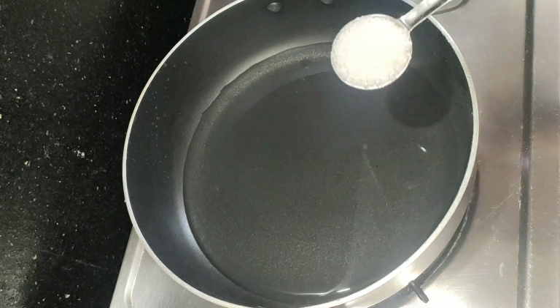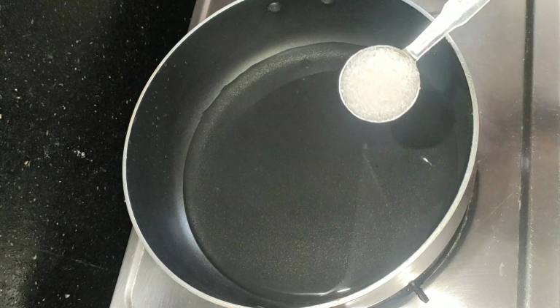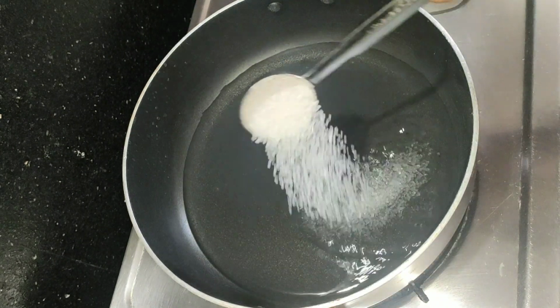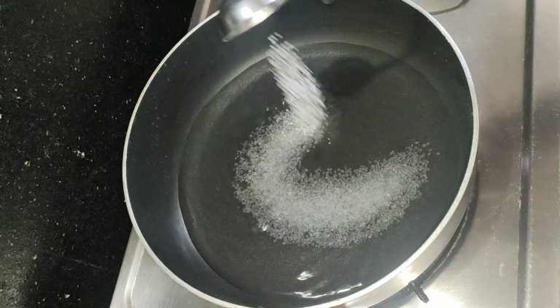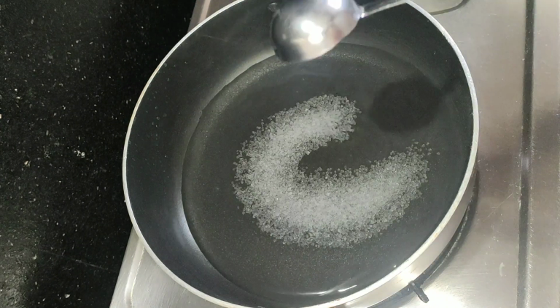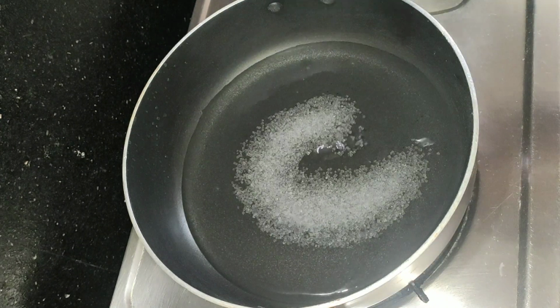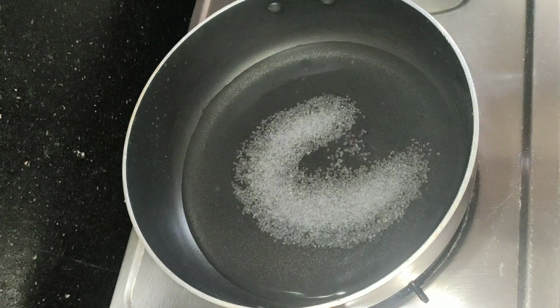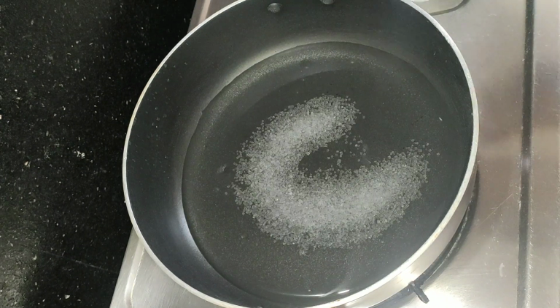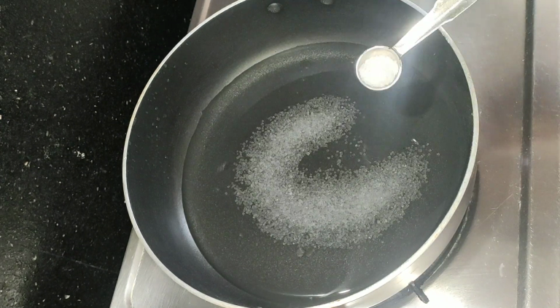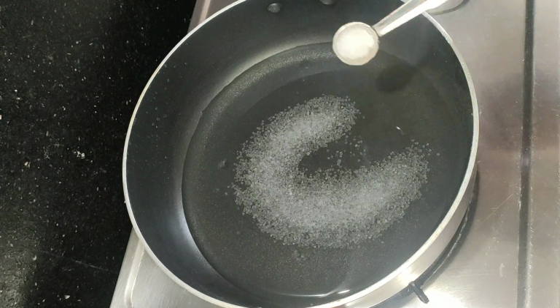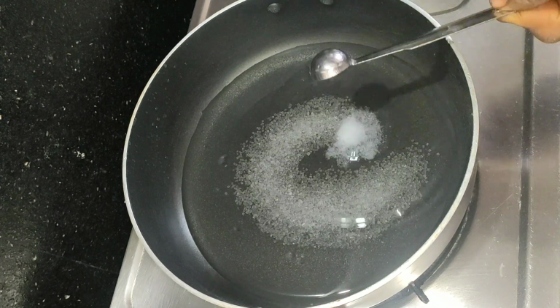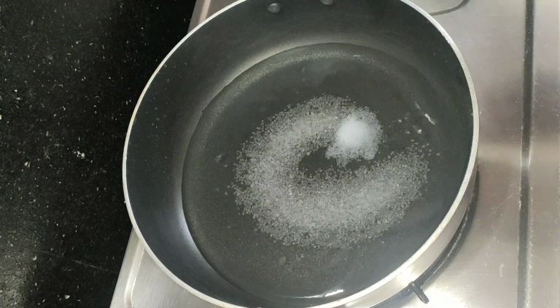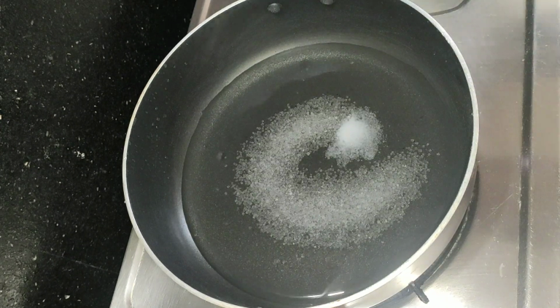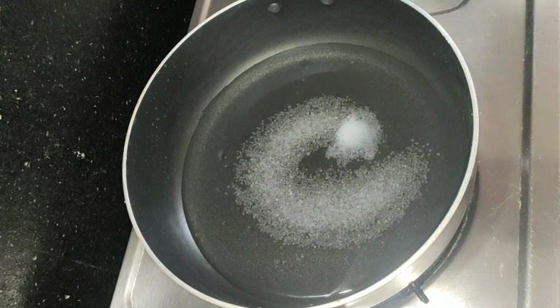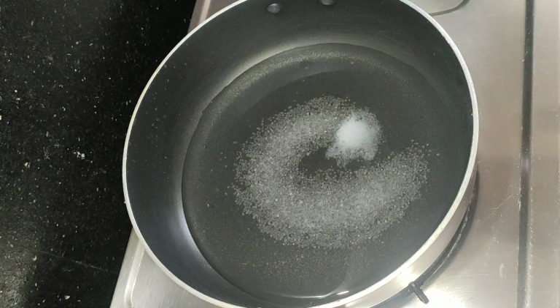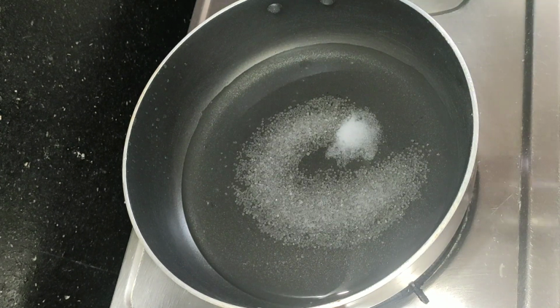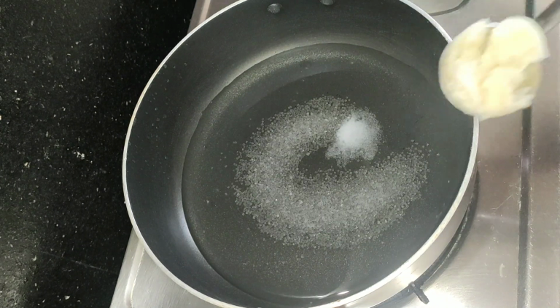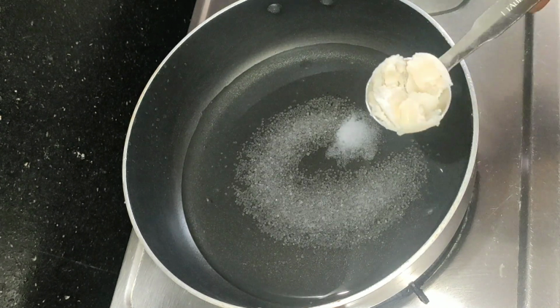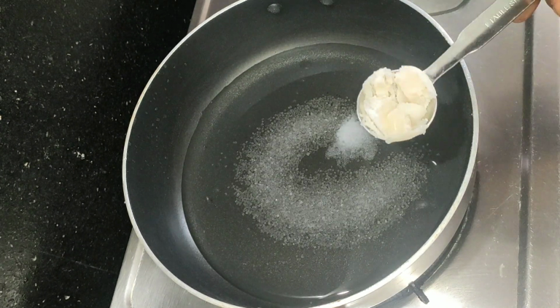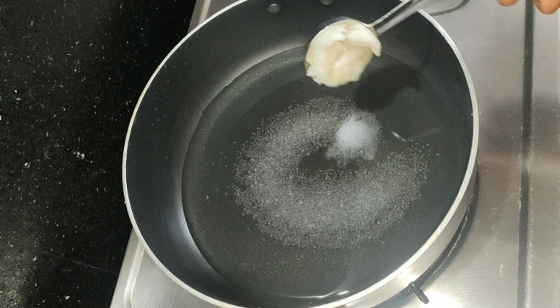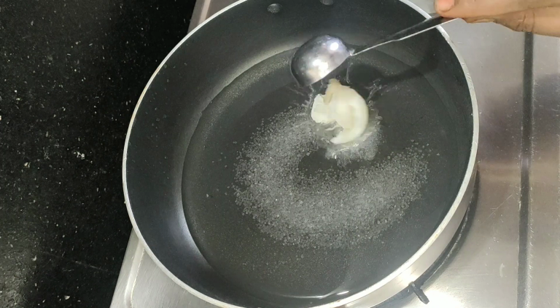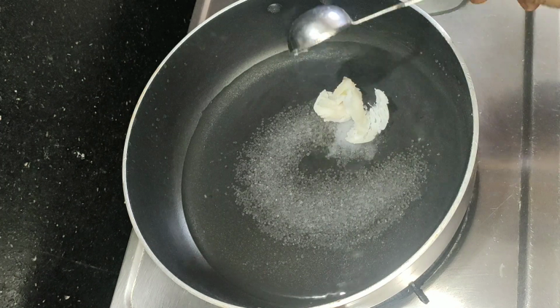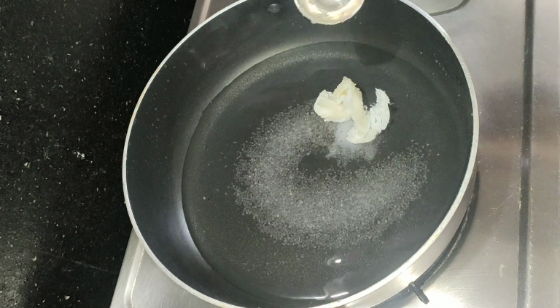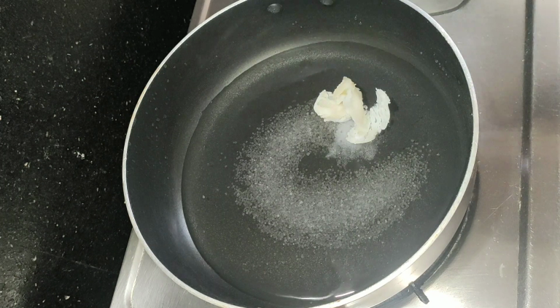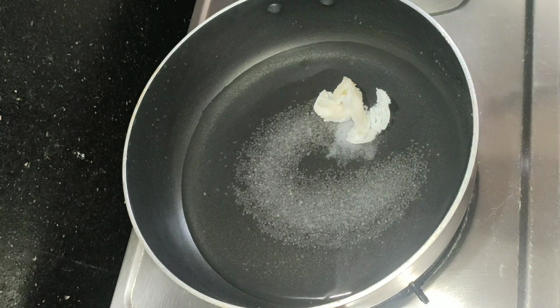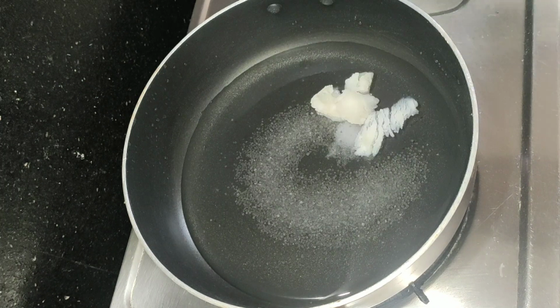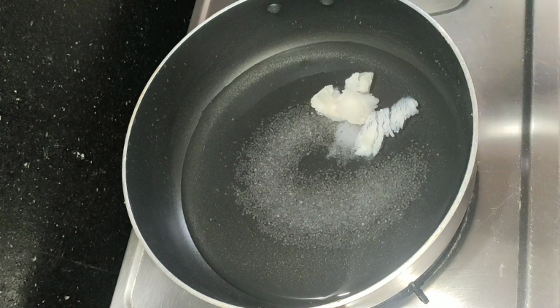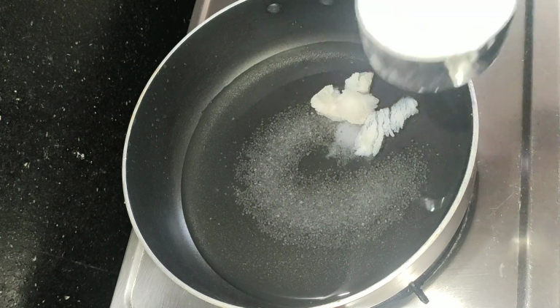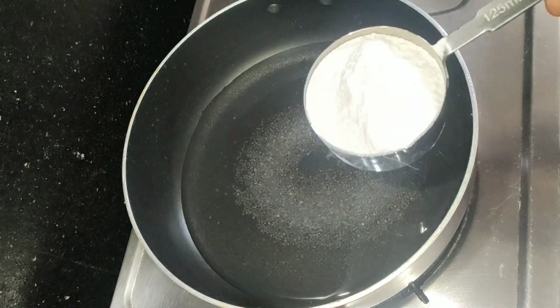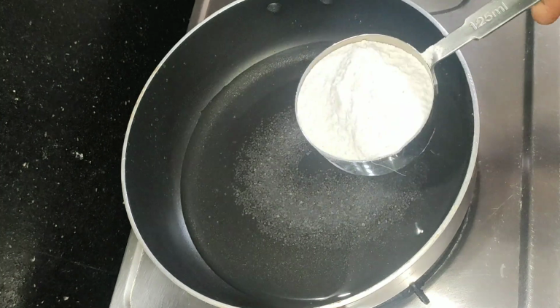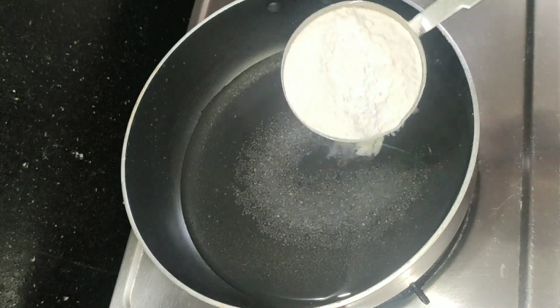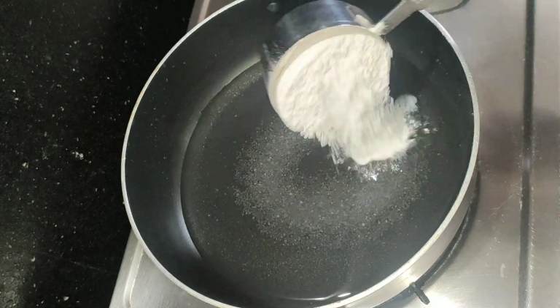After that, we will put in a tablespoon of salt. Add salt.